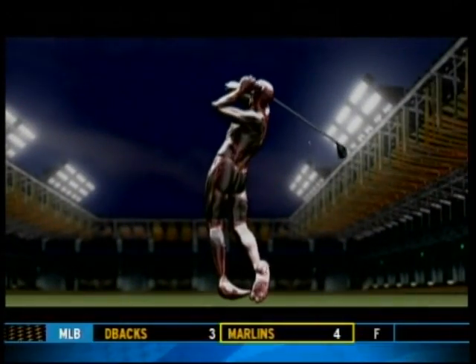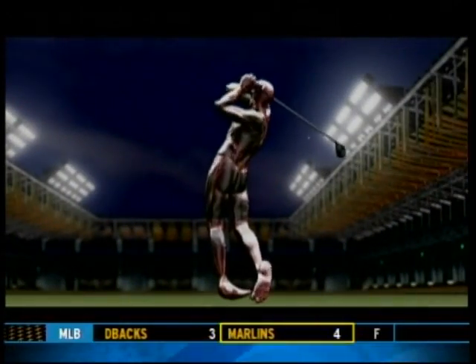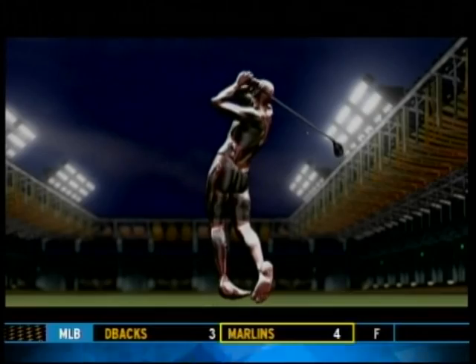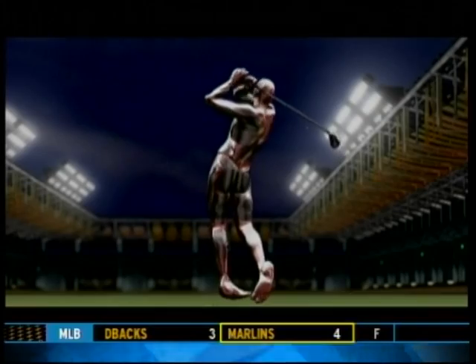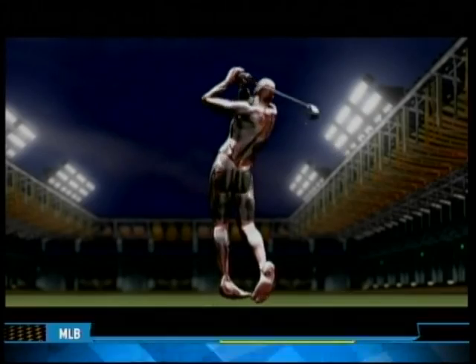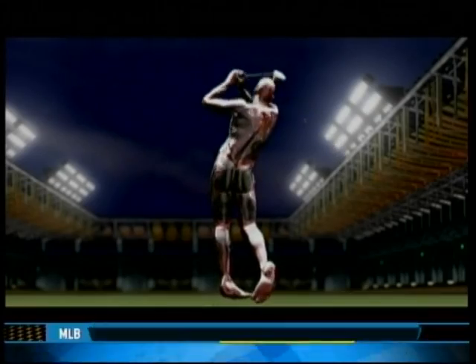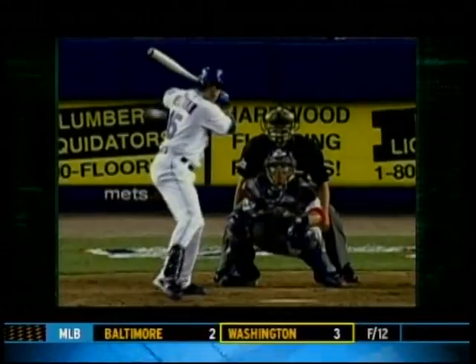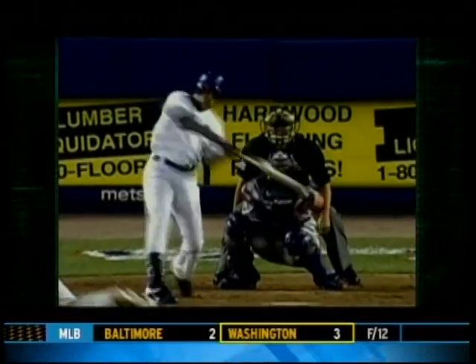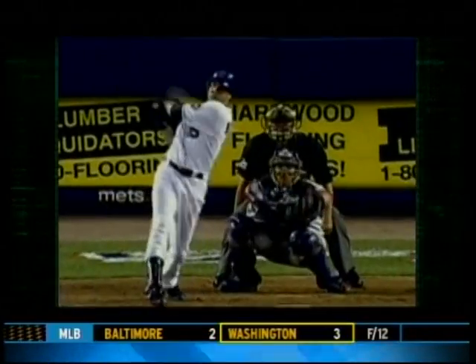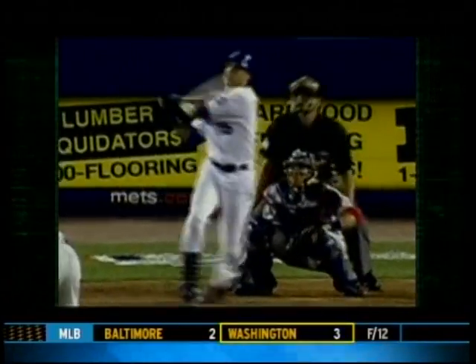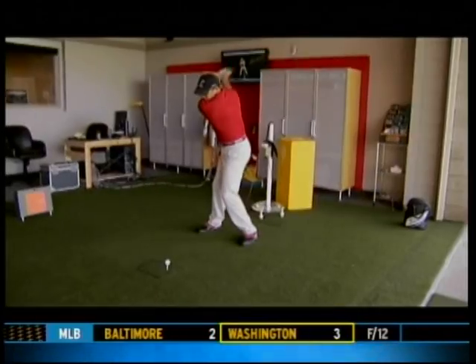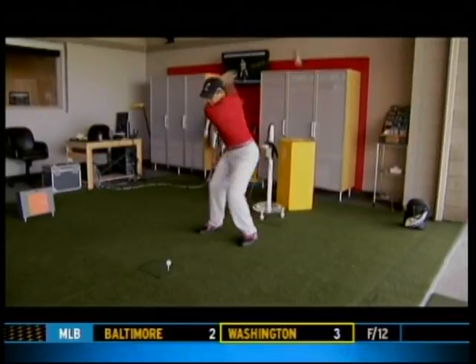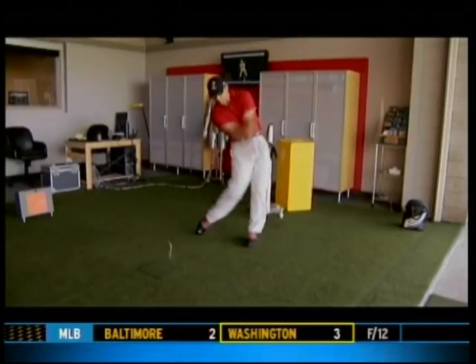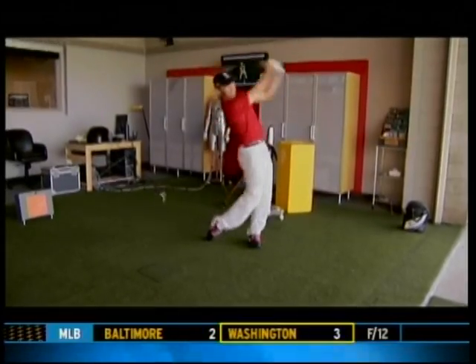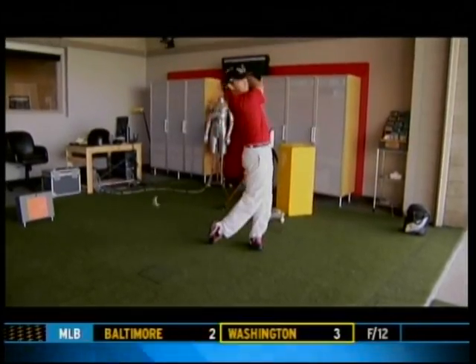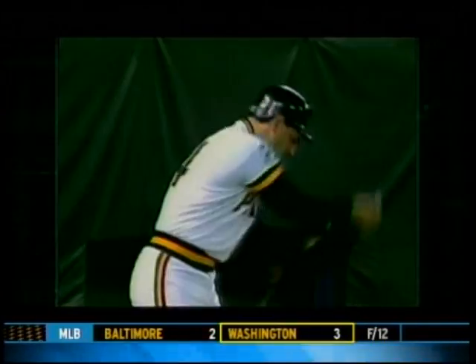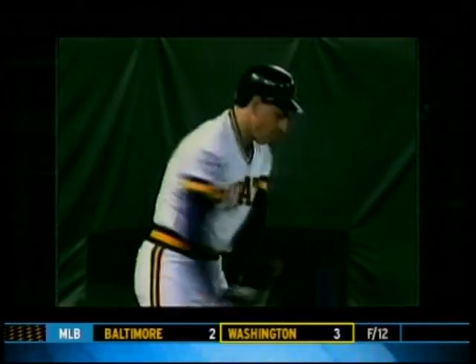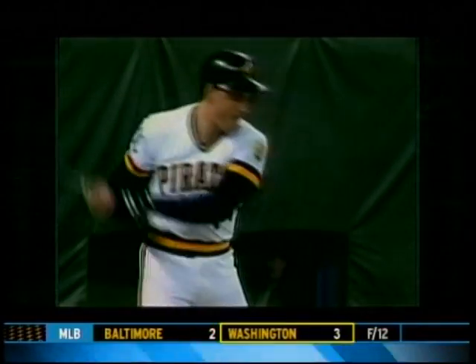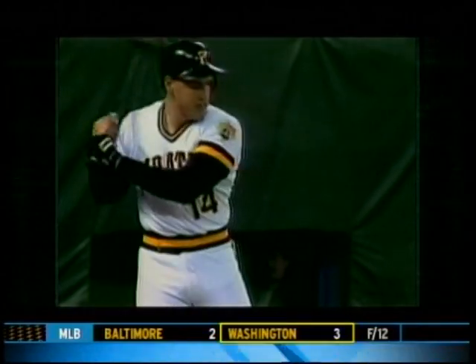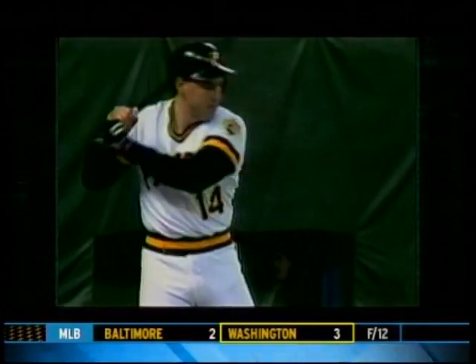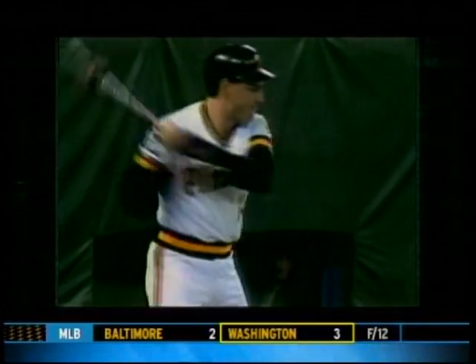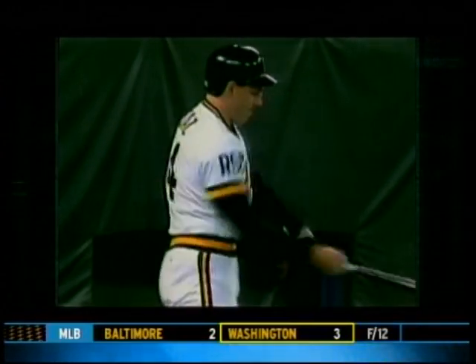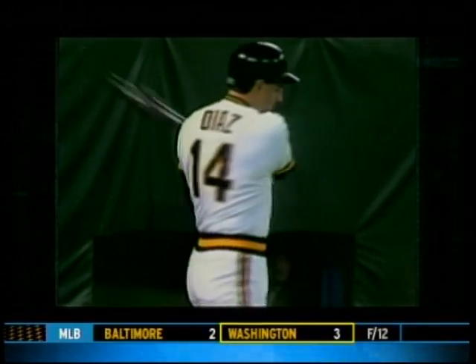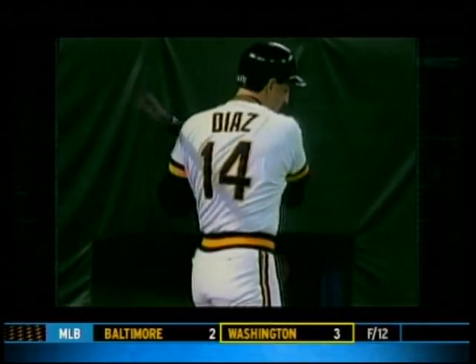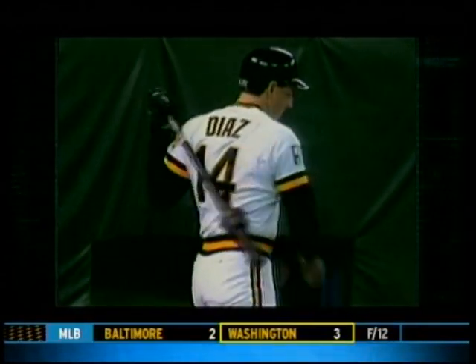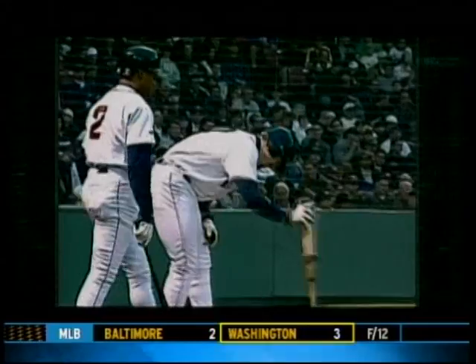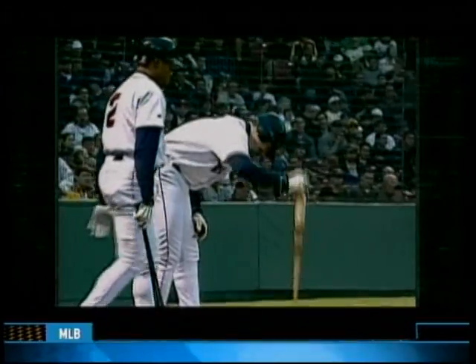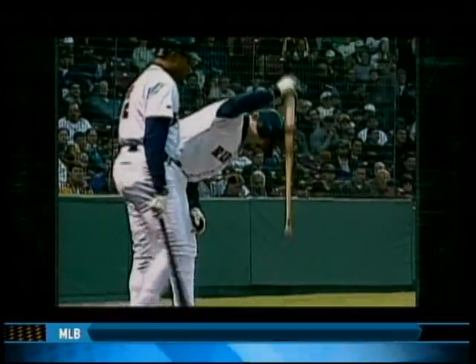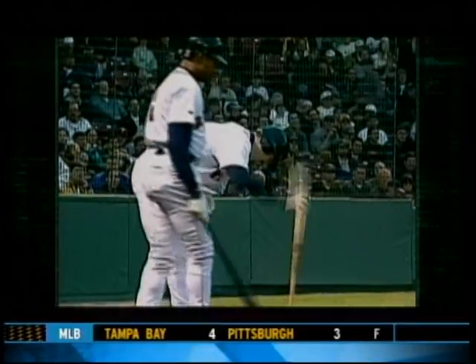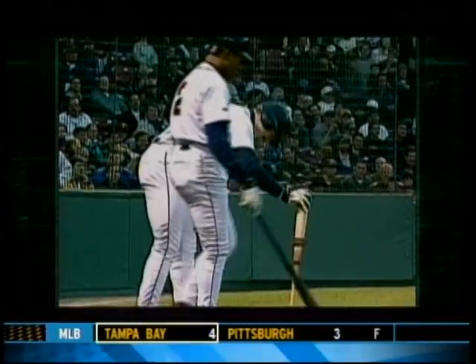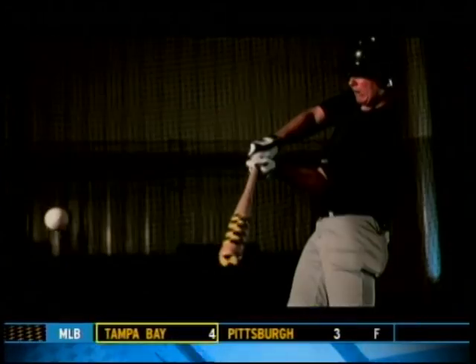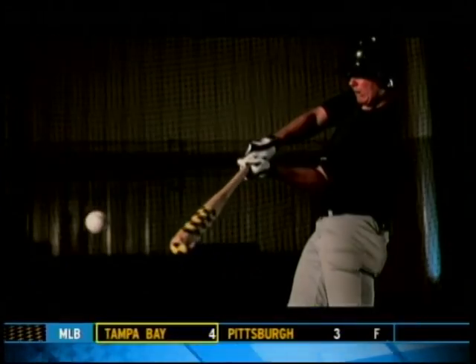So whether you're batting or driving, when warming up, our advice is to lose the weight.